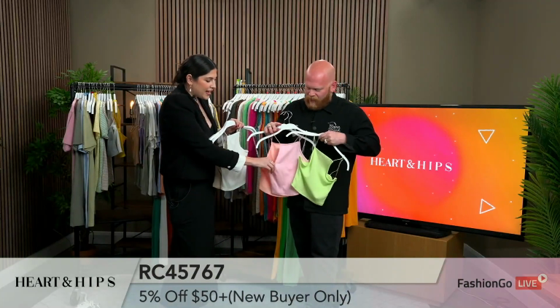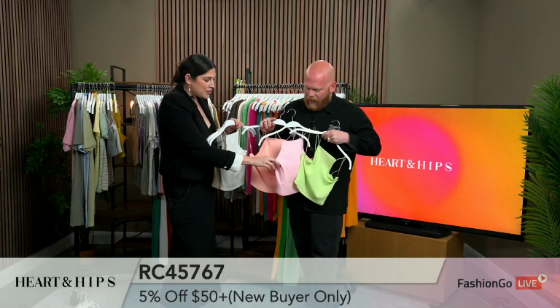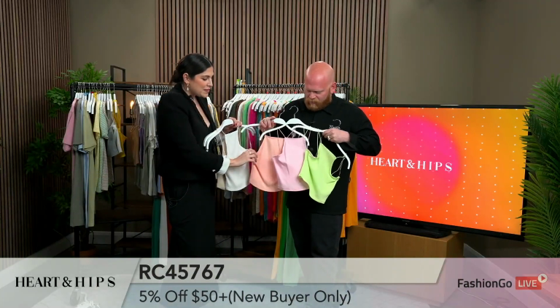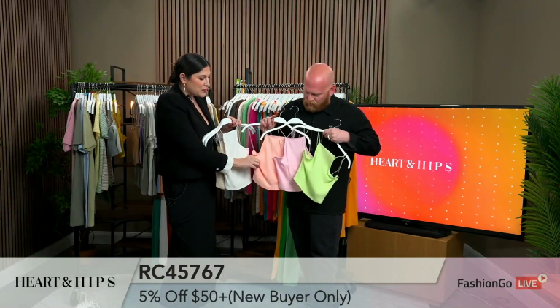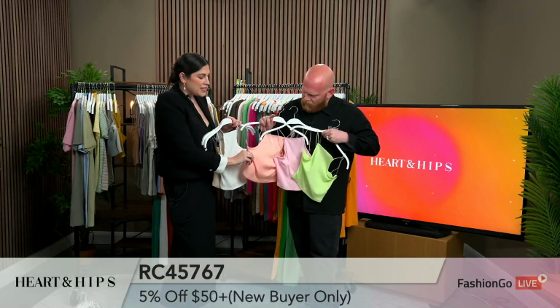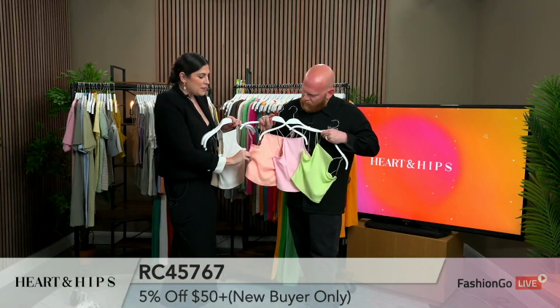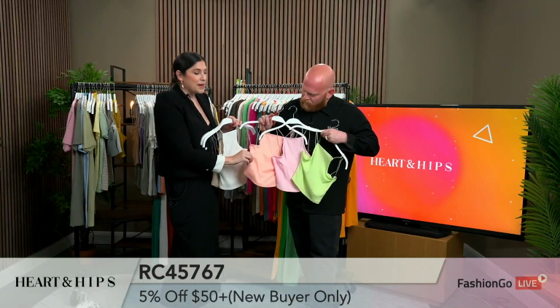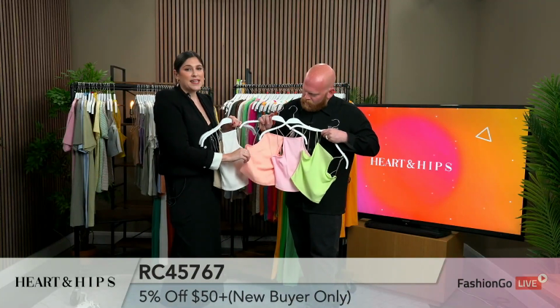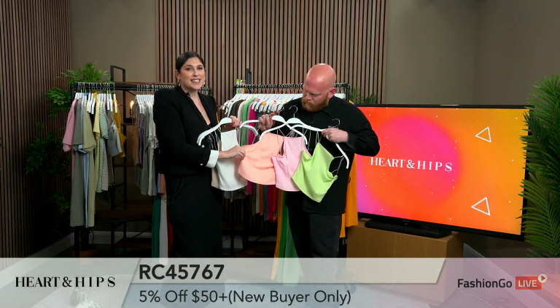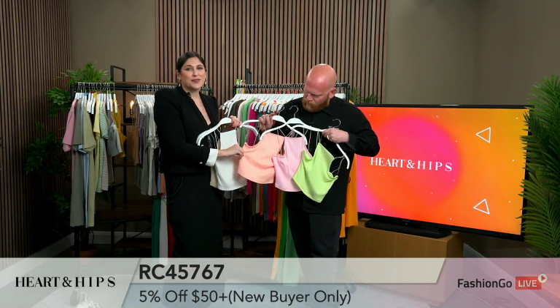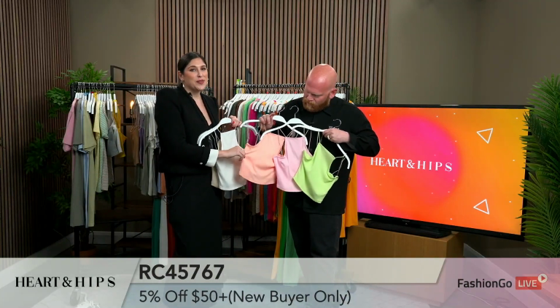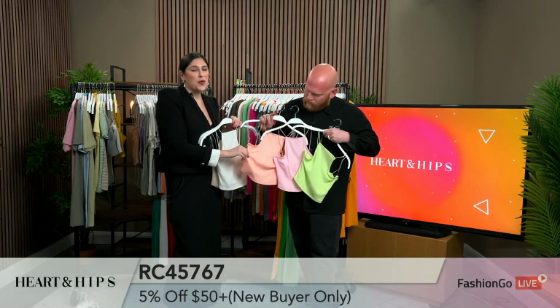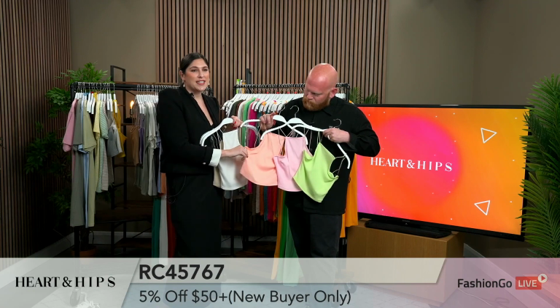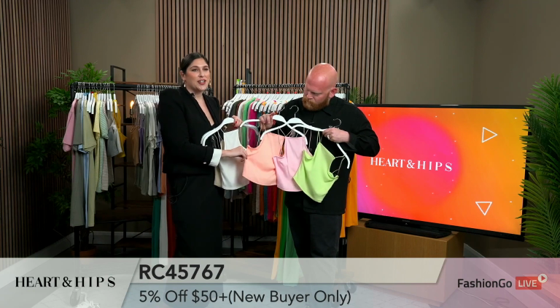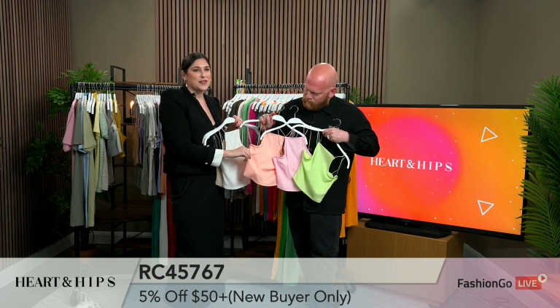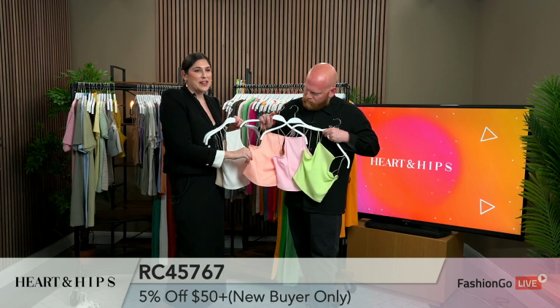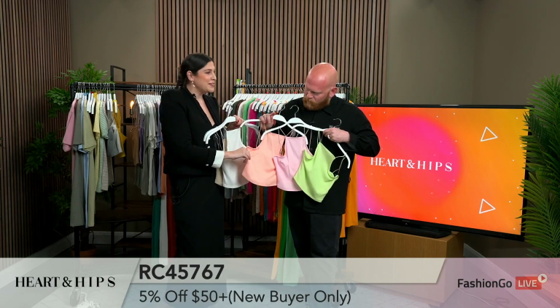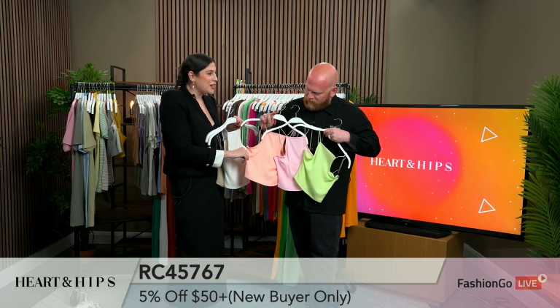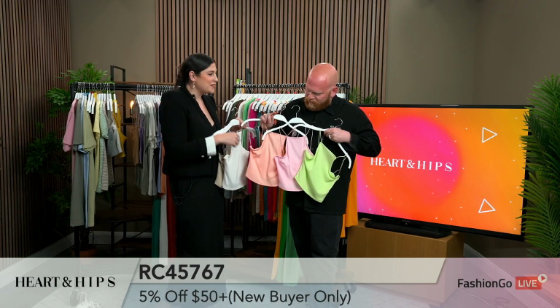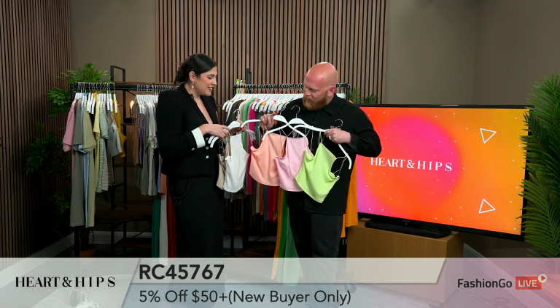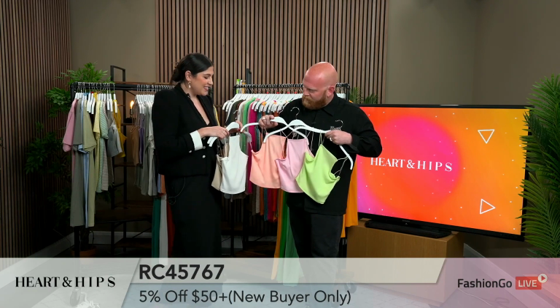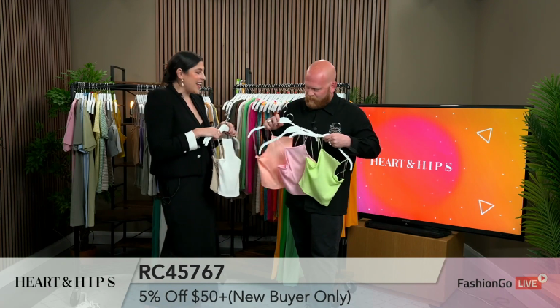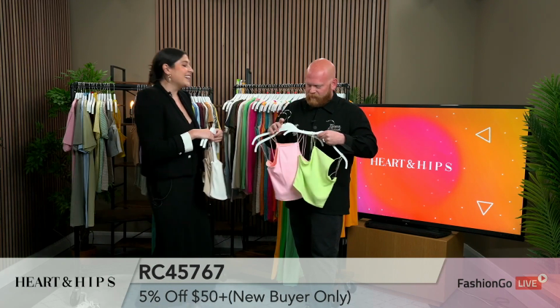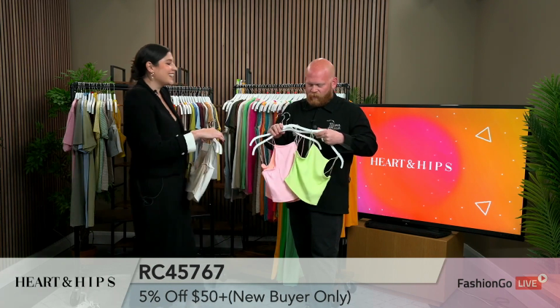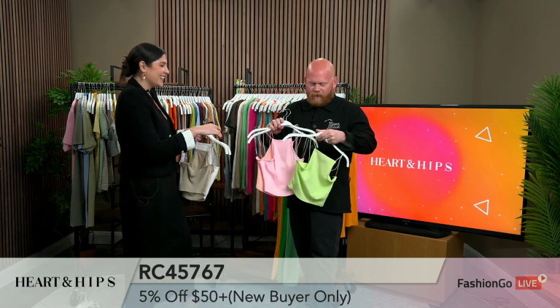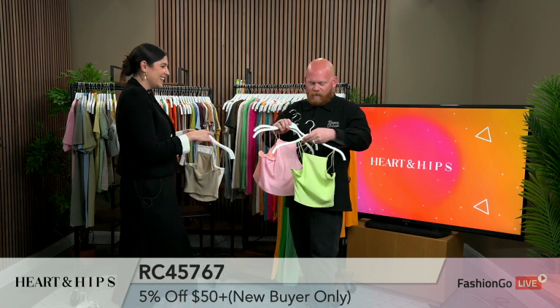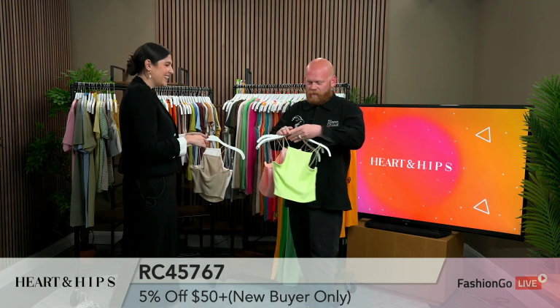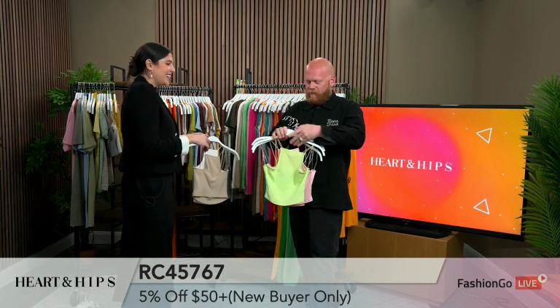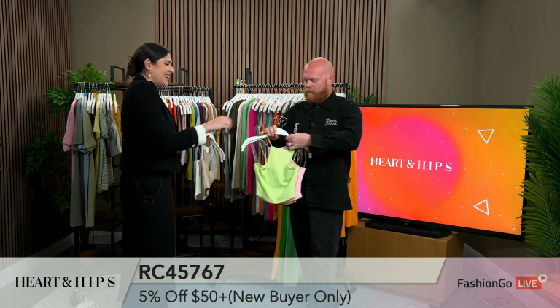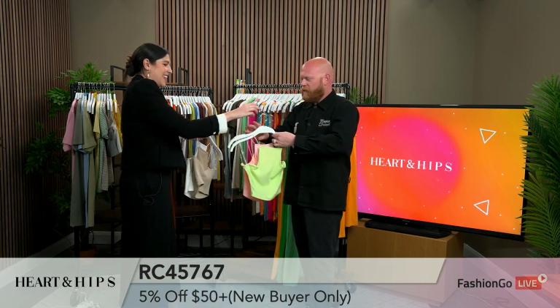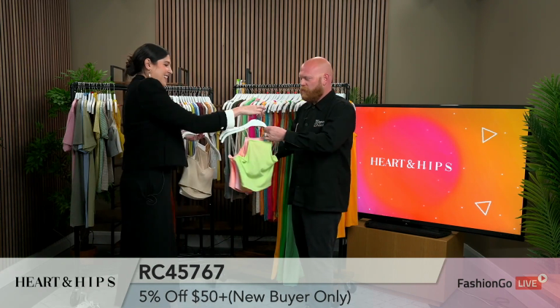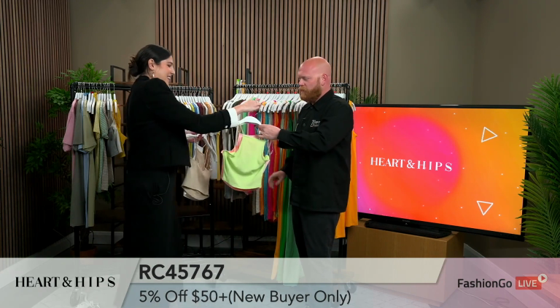I'm just obsessed with the pink. Pink is always a girl's favorite. It's a great color. Thank you so much!